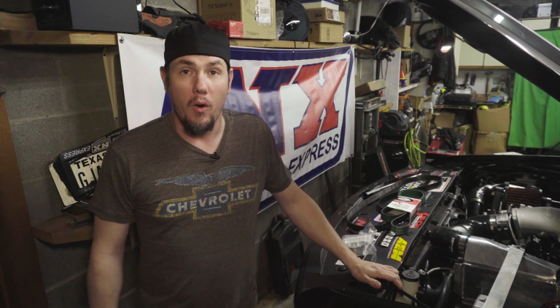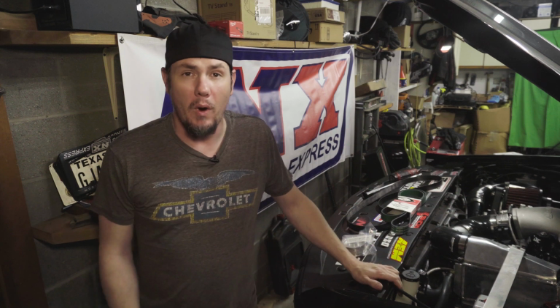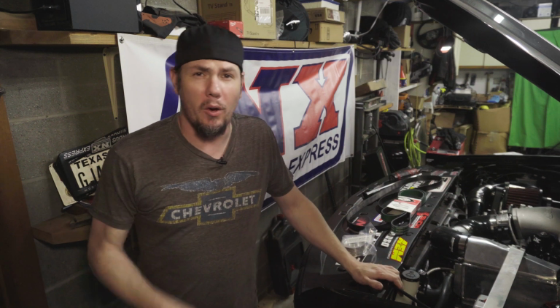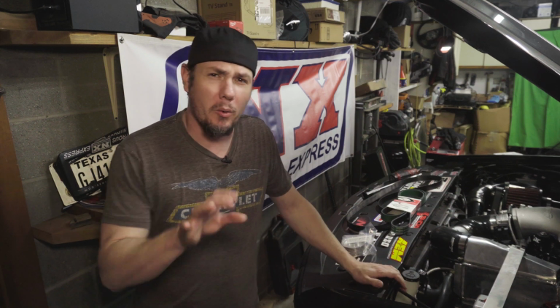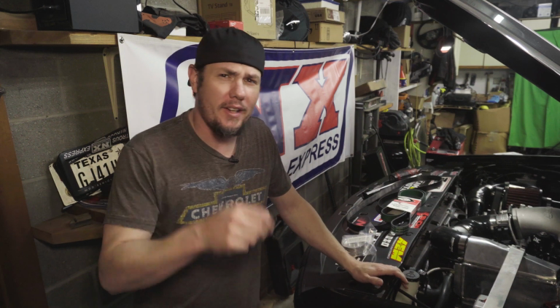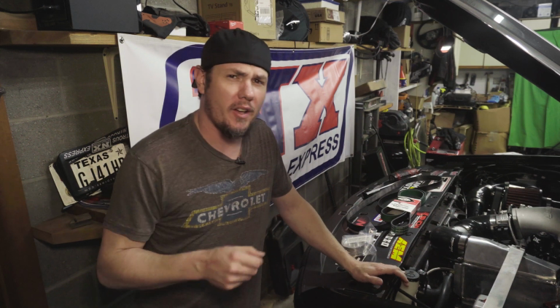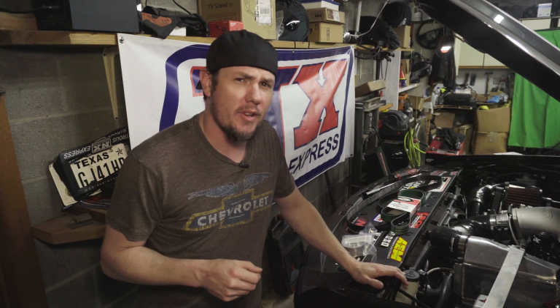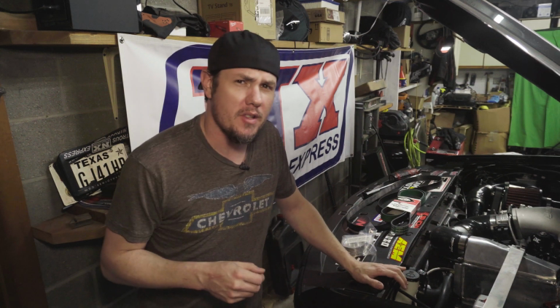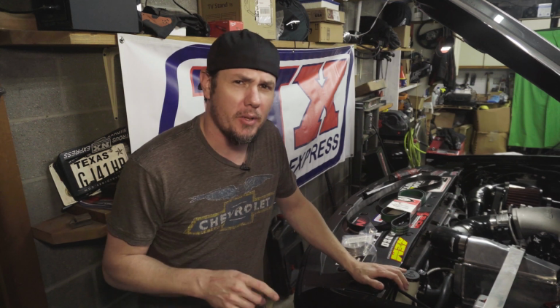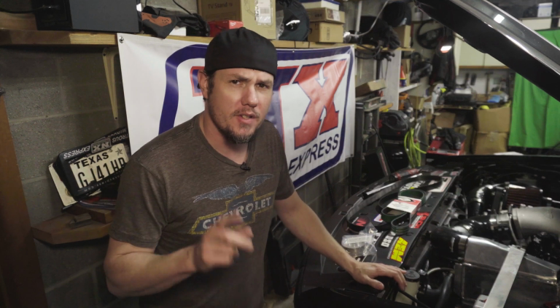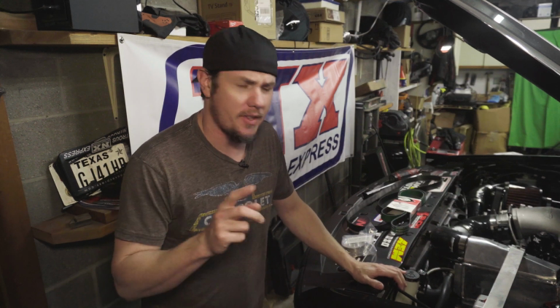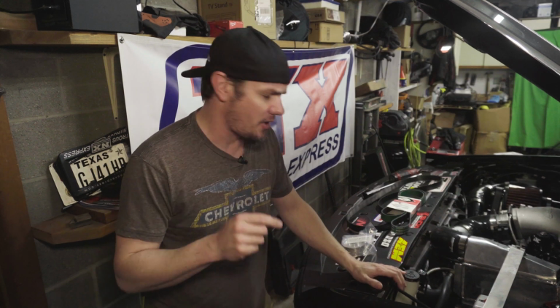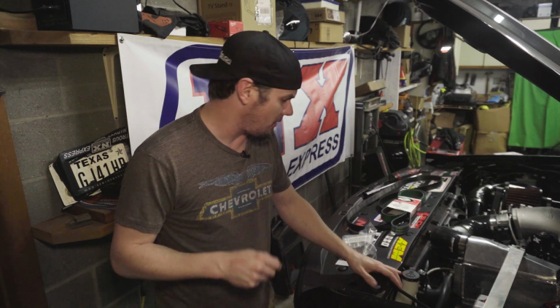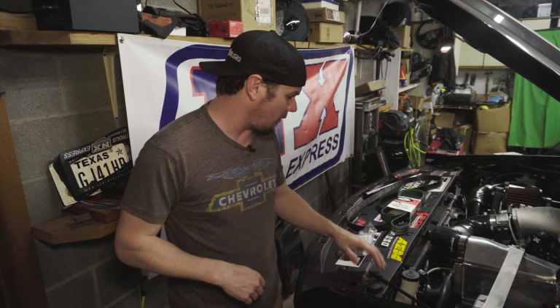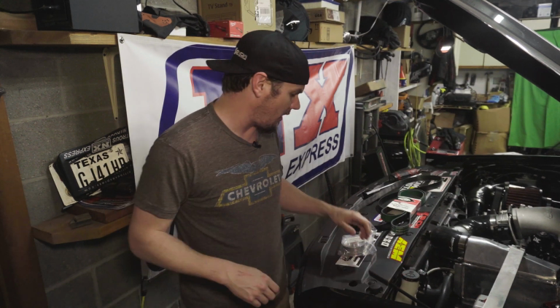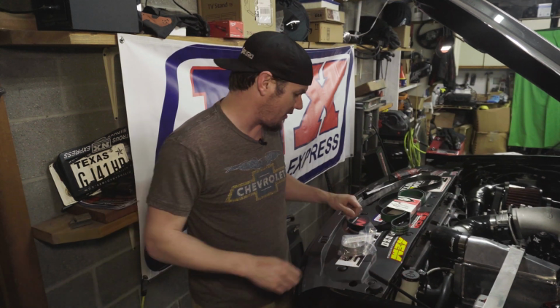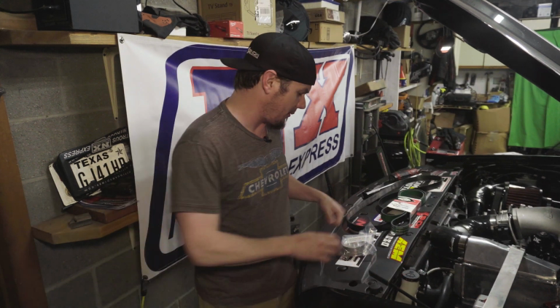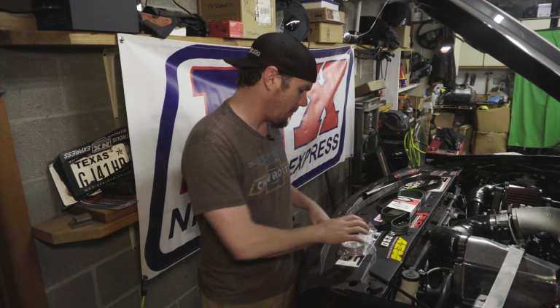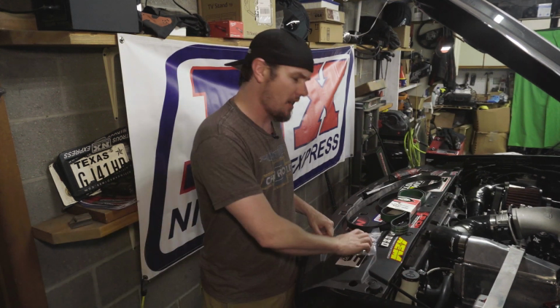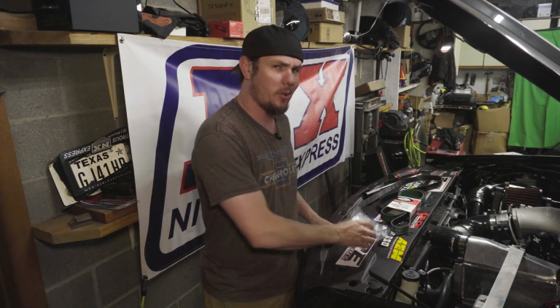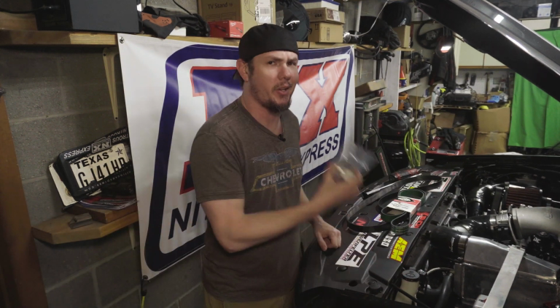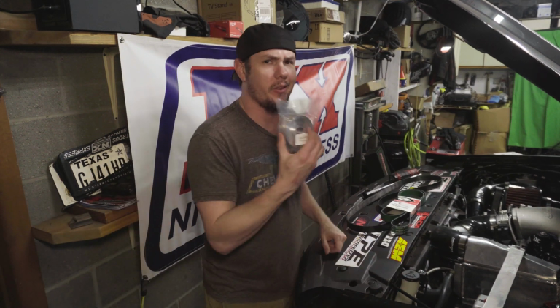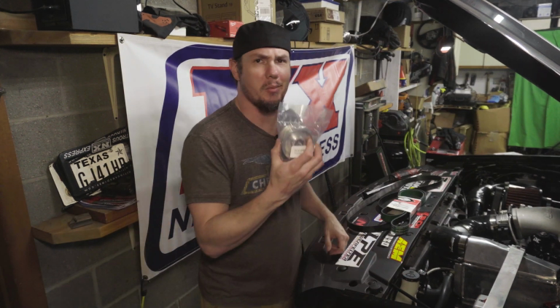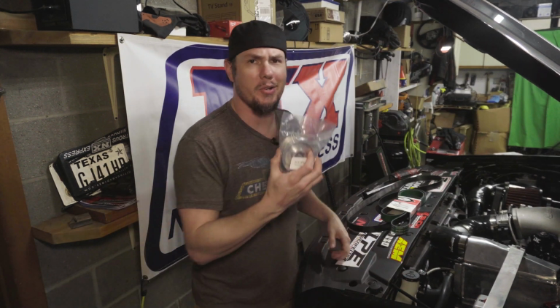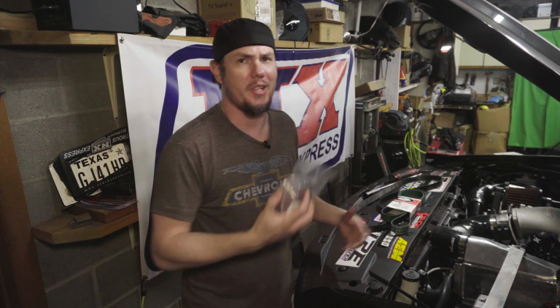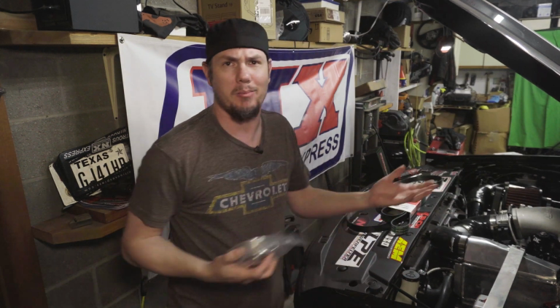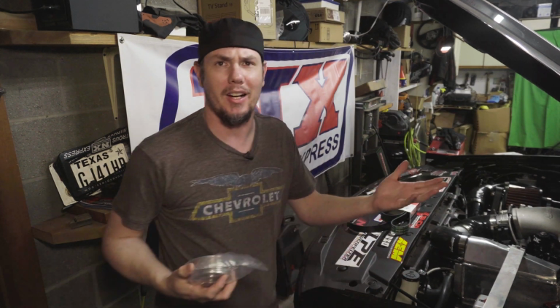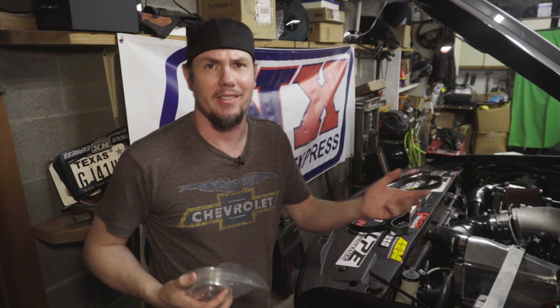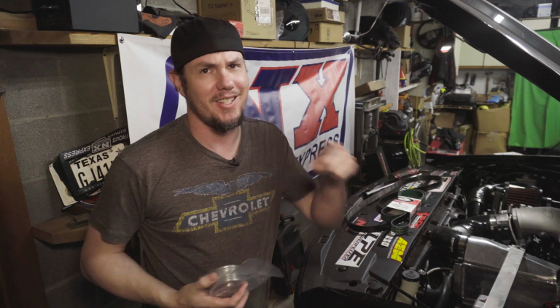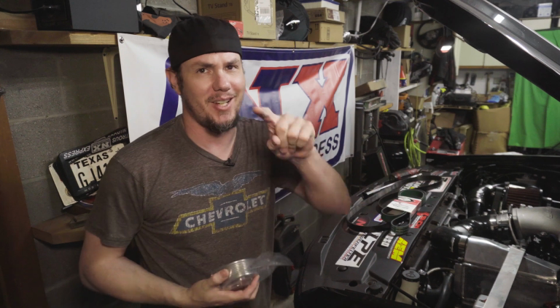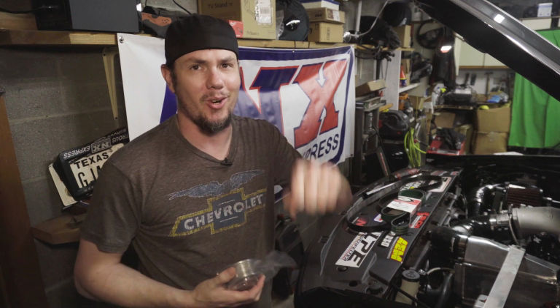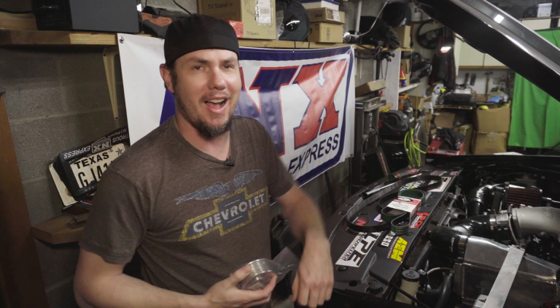We're waiting on the rest of the parts for the Turbo 400, so we might as well turn the boost up, right? Stick around.